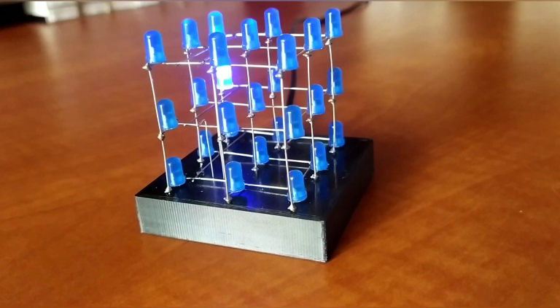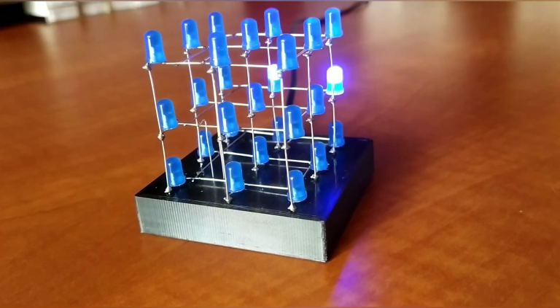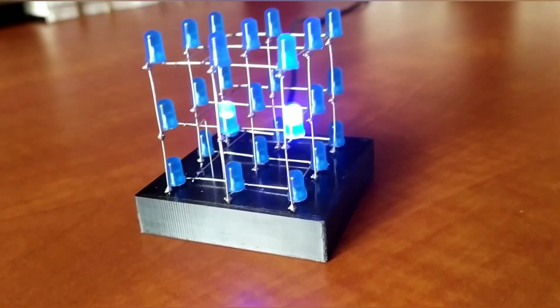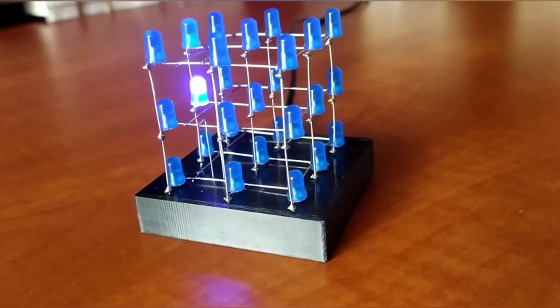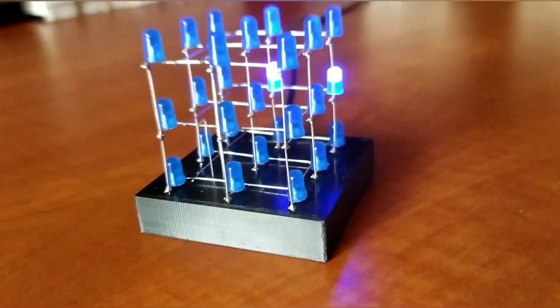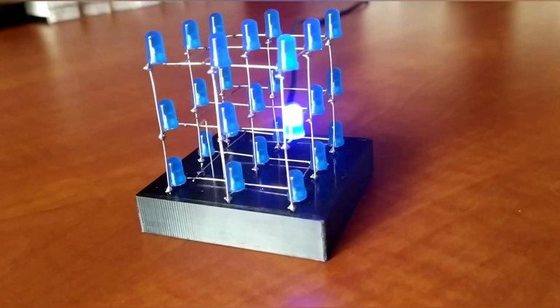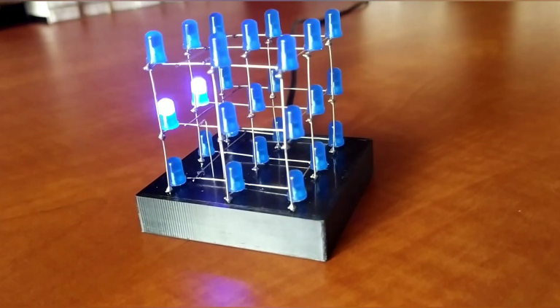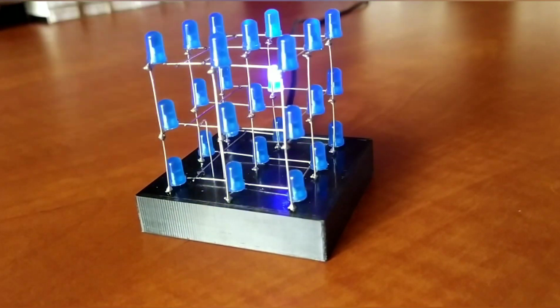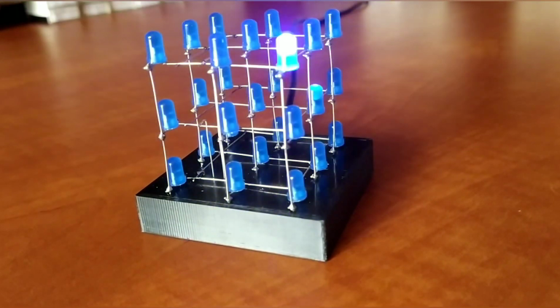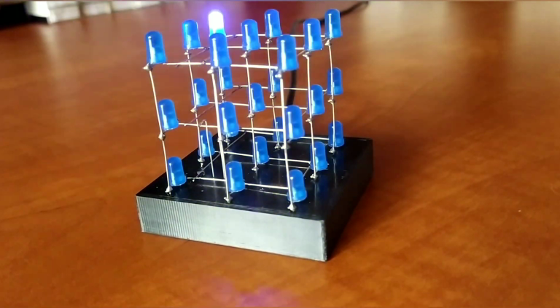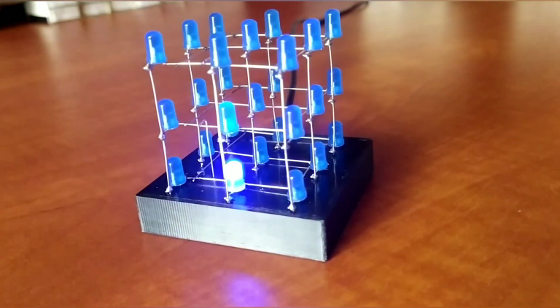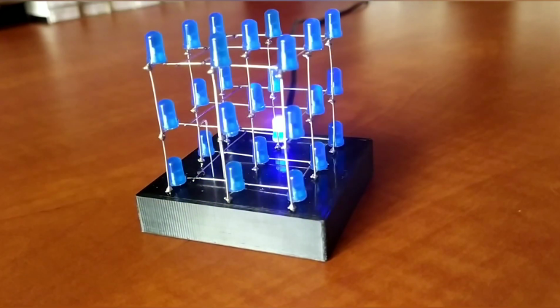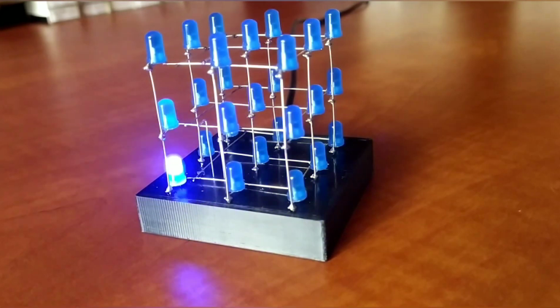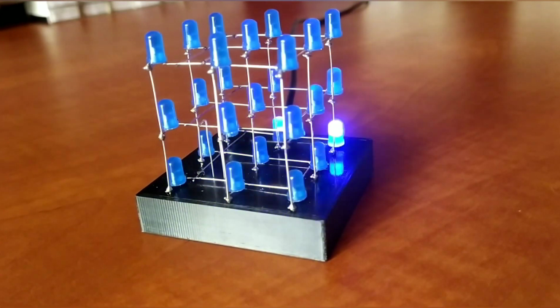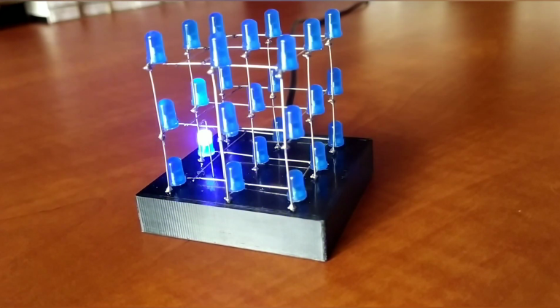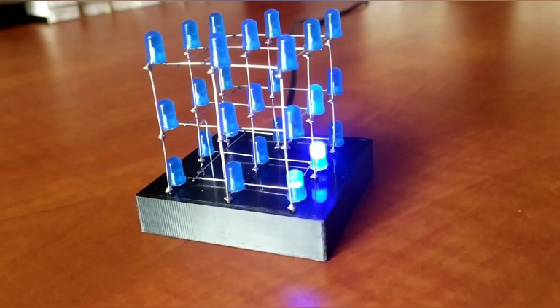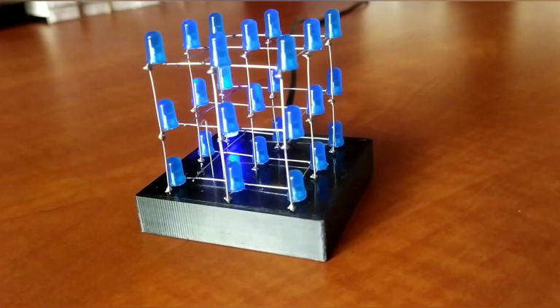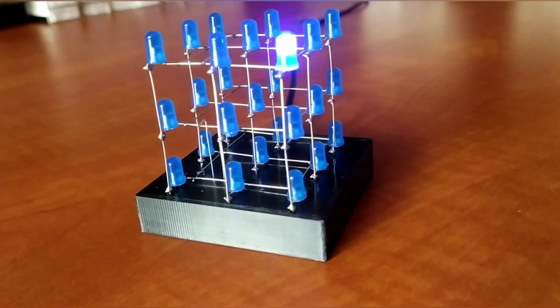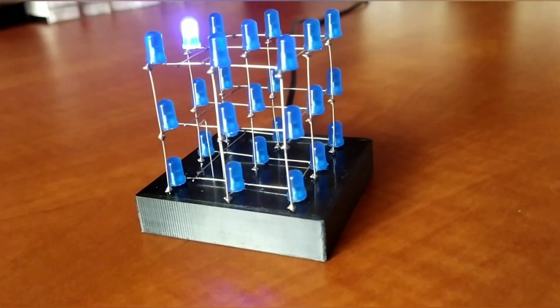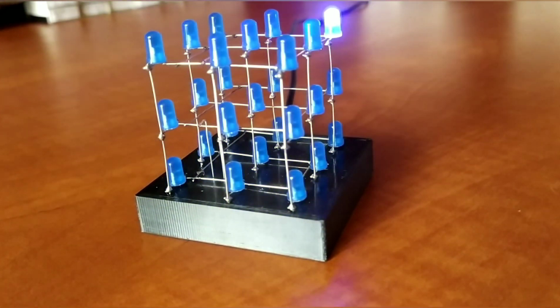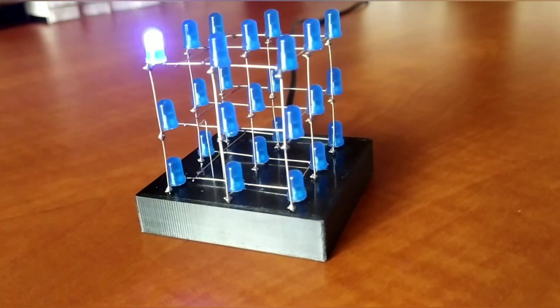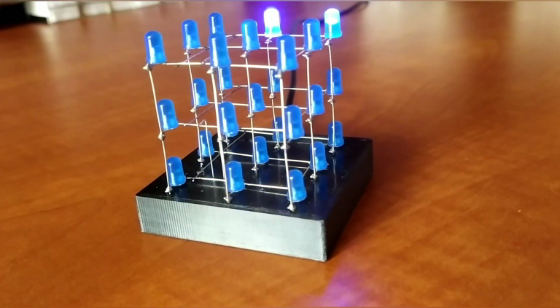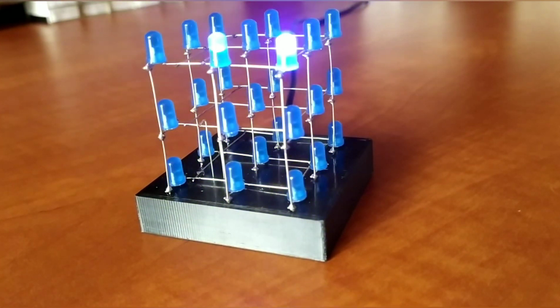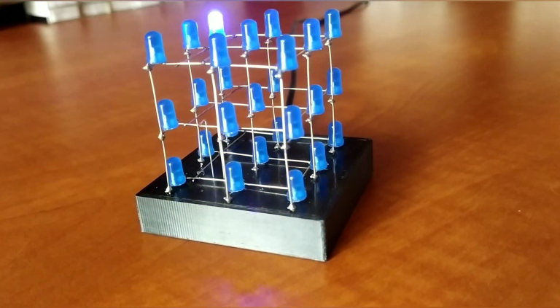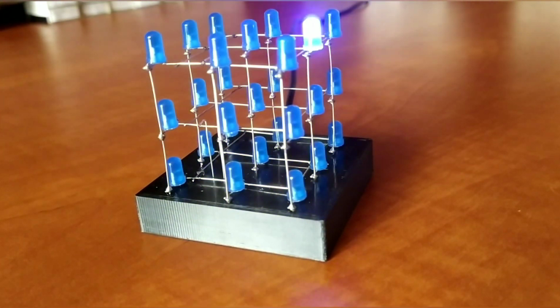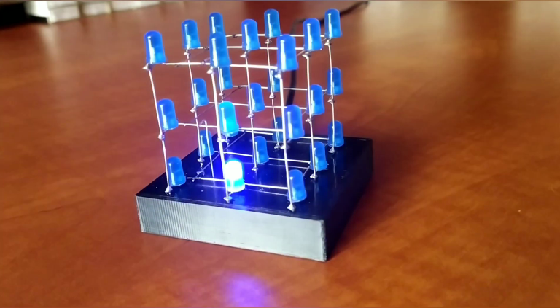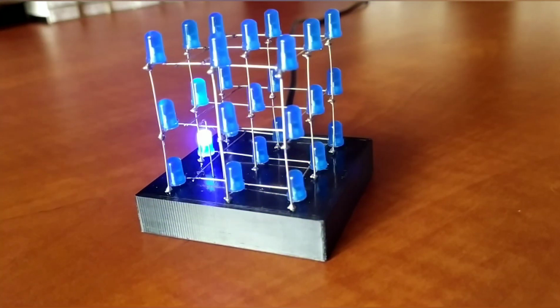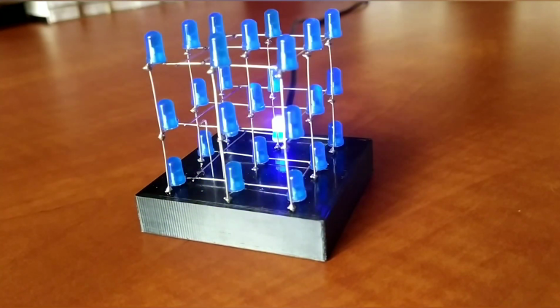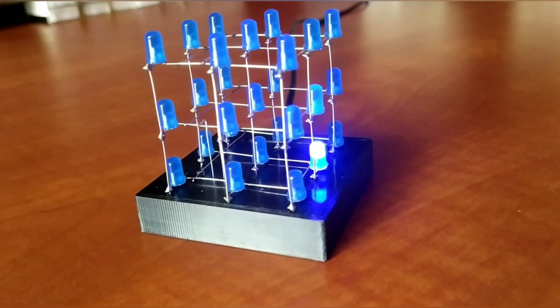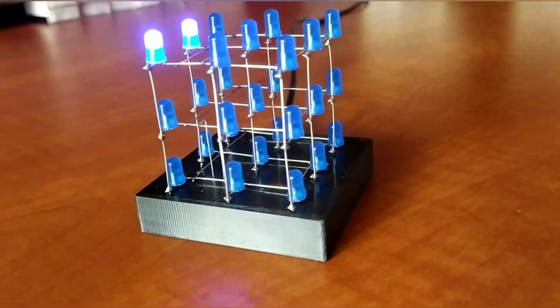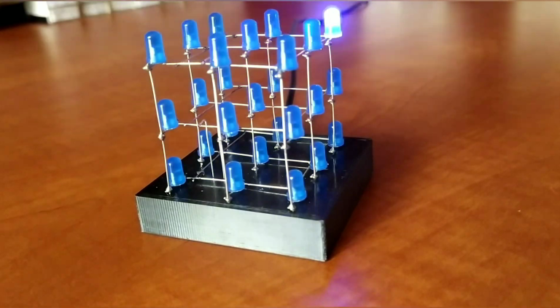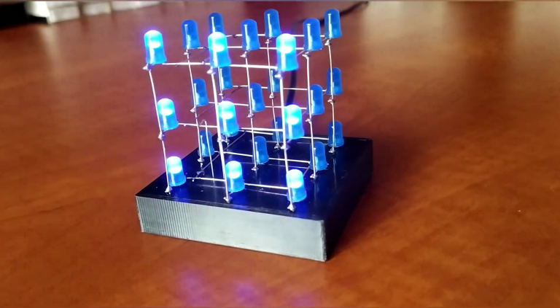Hi there! Today I'll show you how I created my 3x3x3 LED cube.